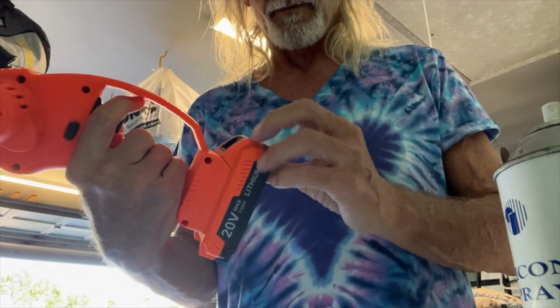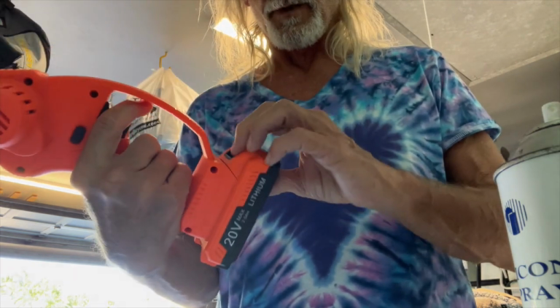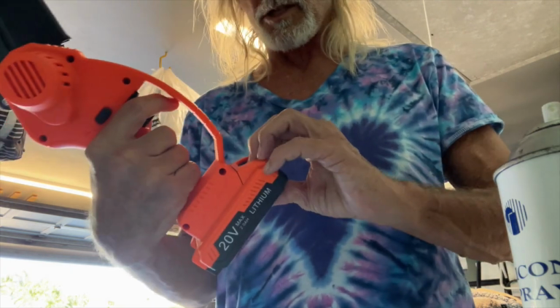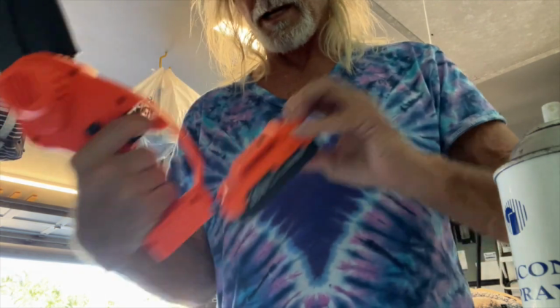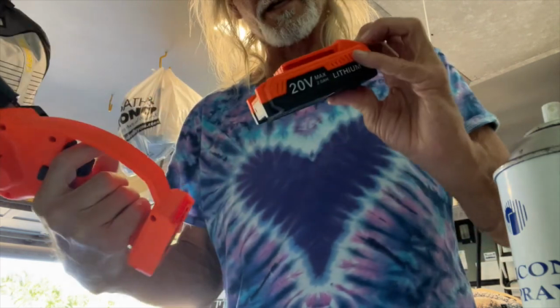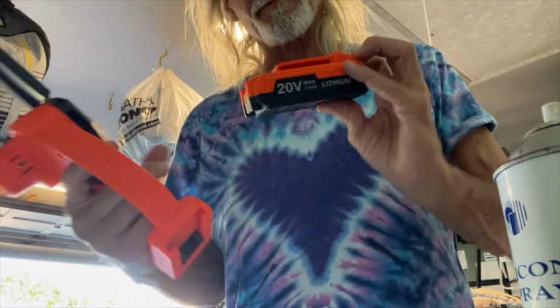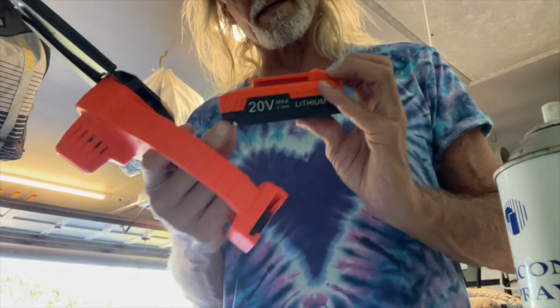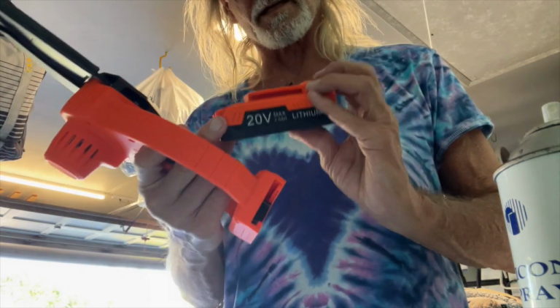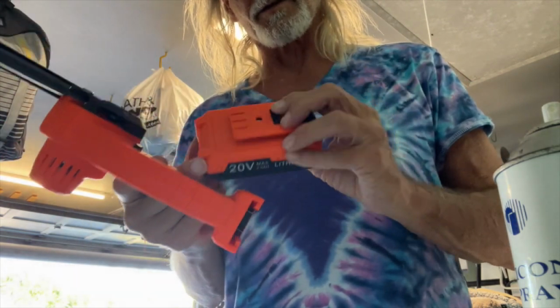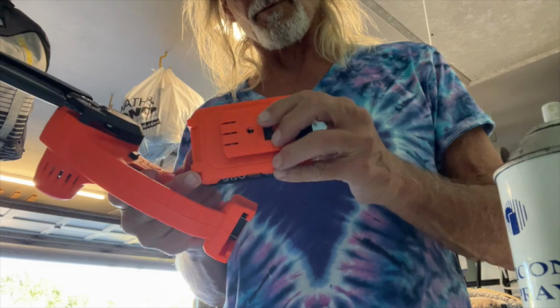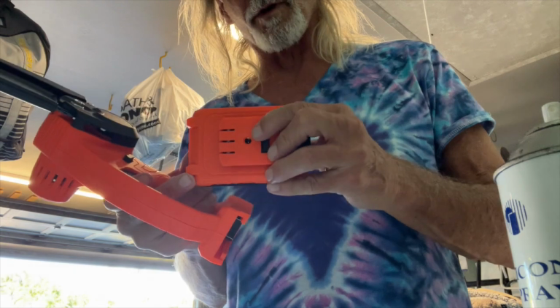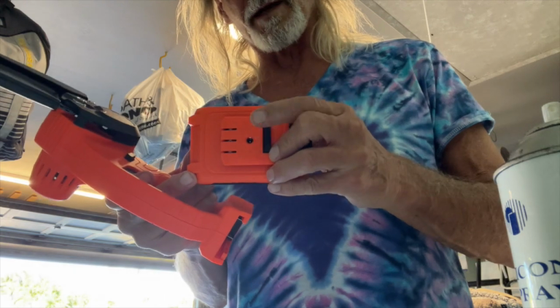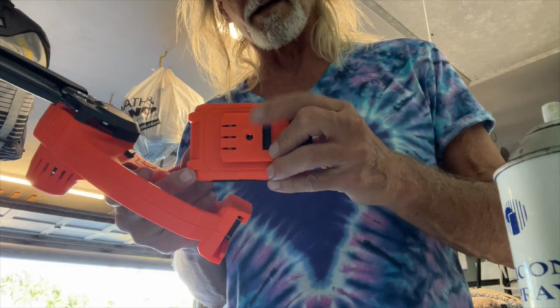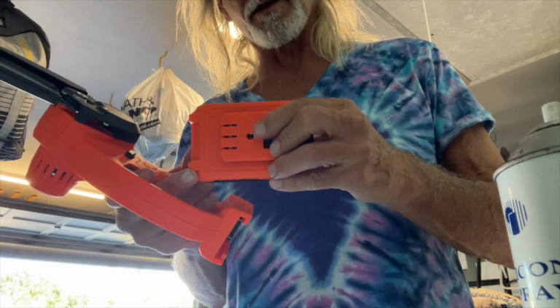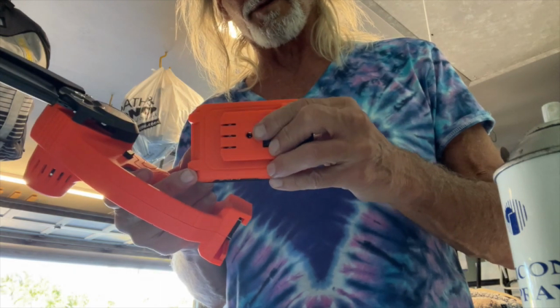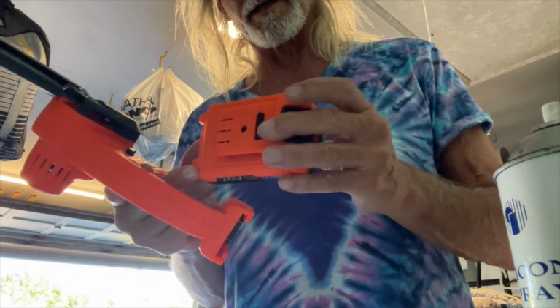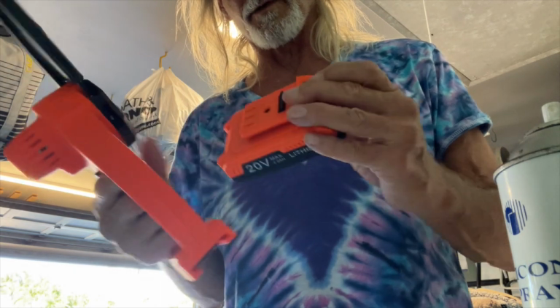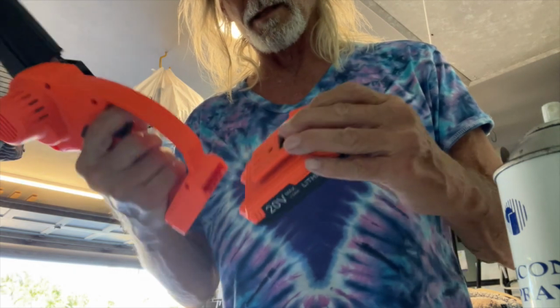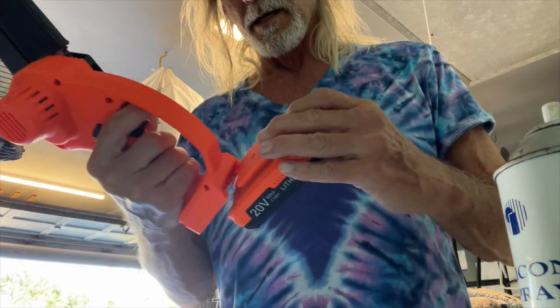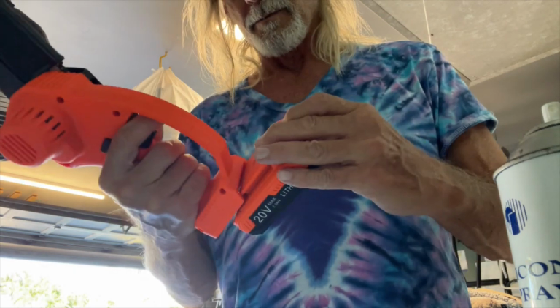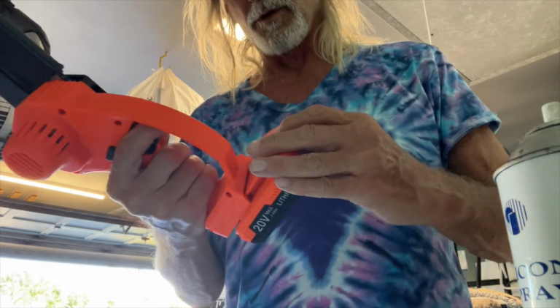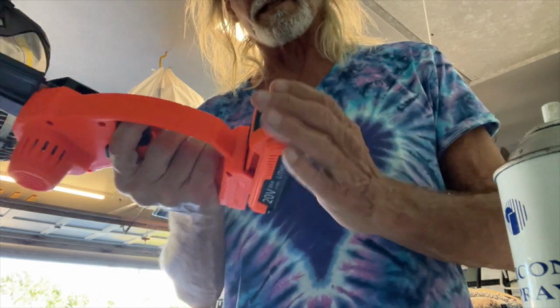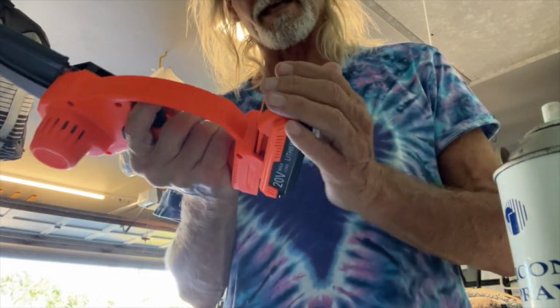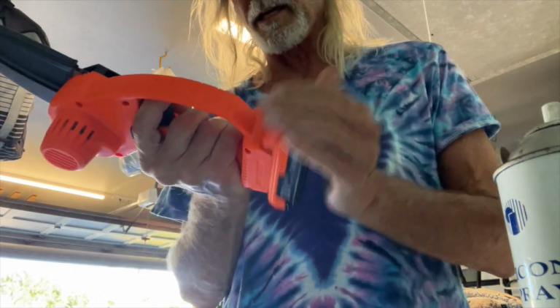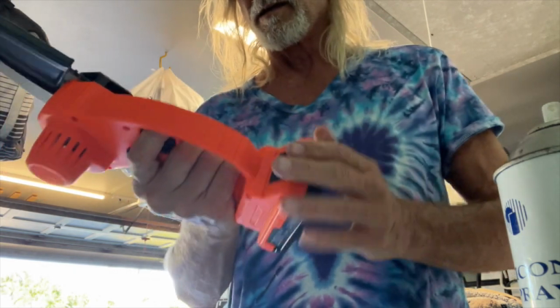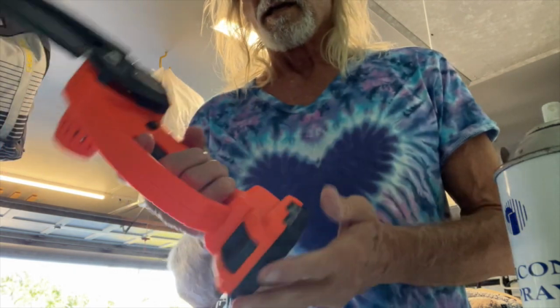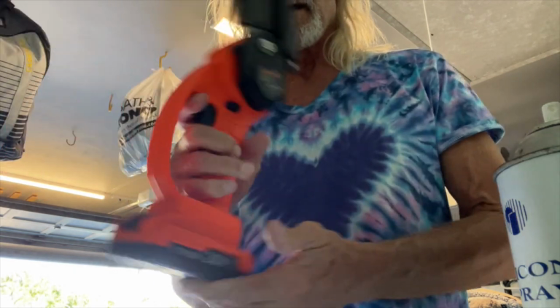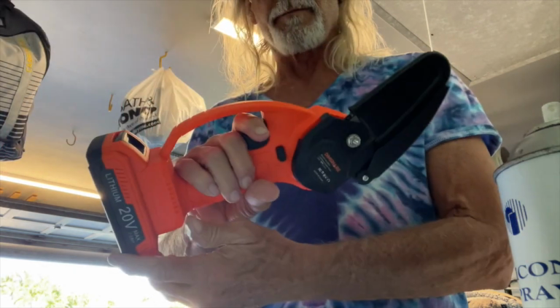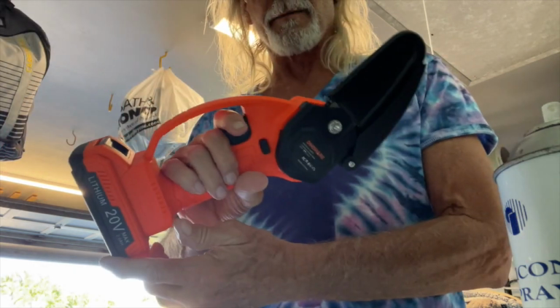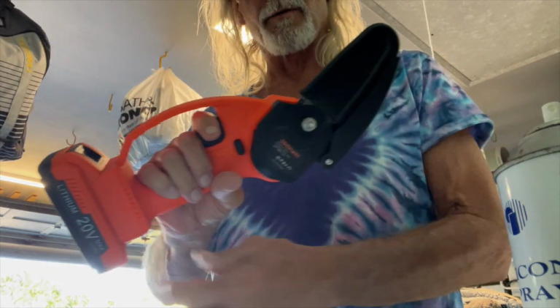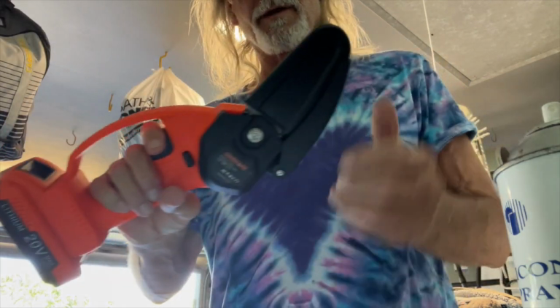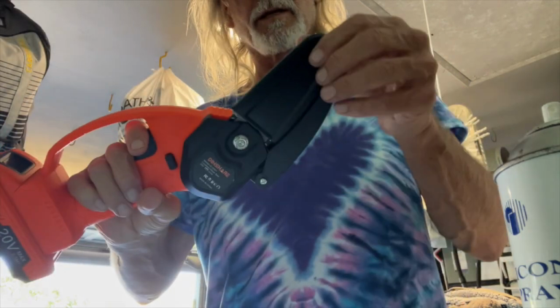The way you charge it is there's a port right here that you plug it in with. We'll get to that later. And then bam, now we're ready to go.